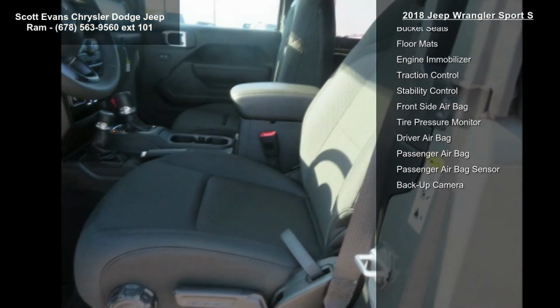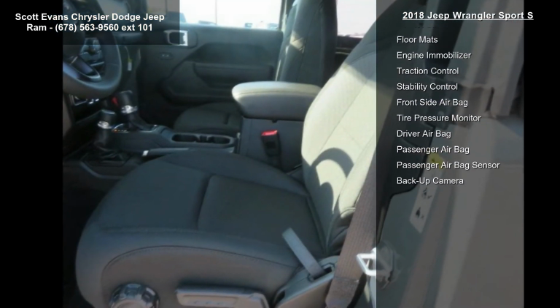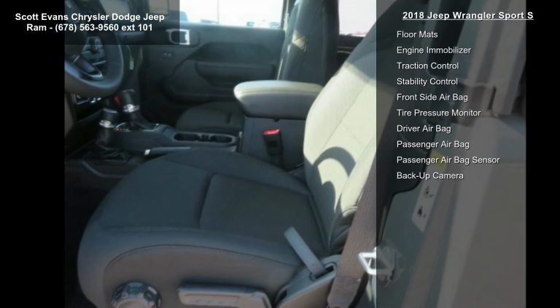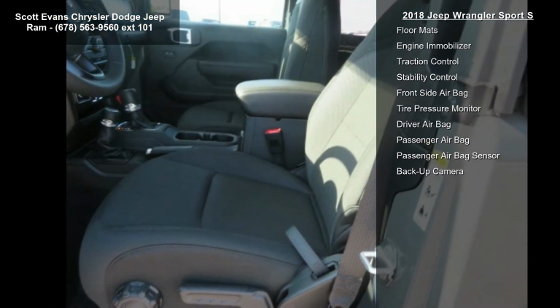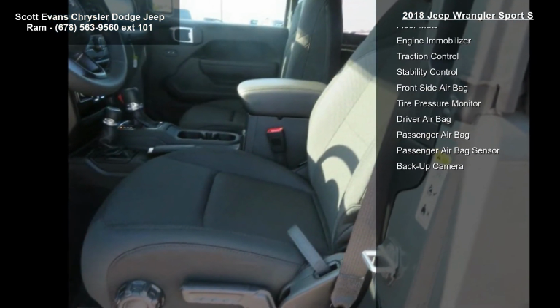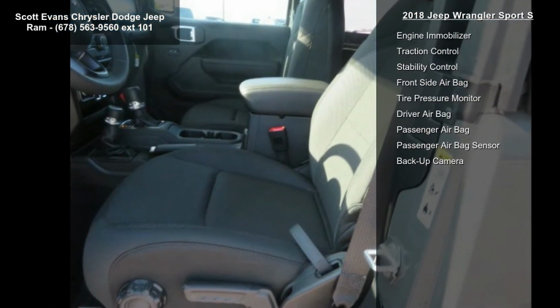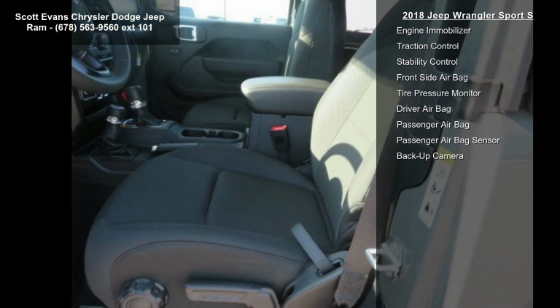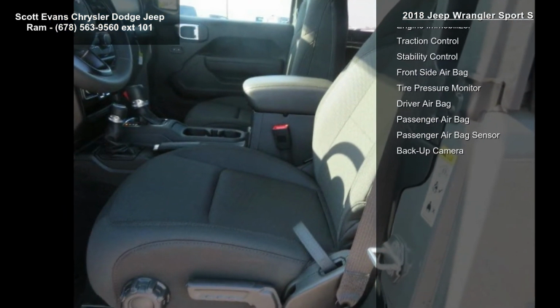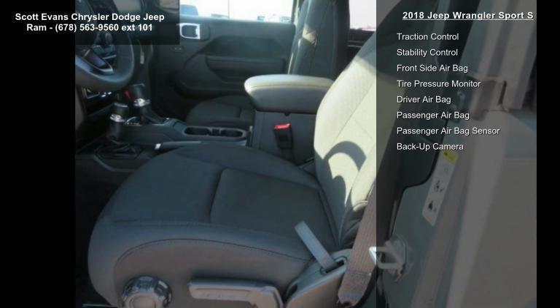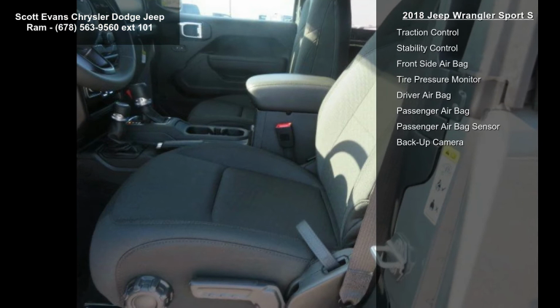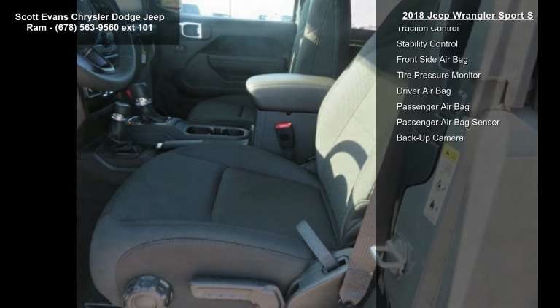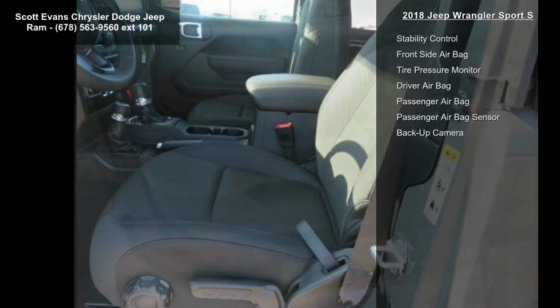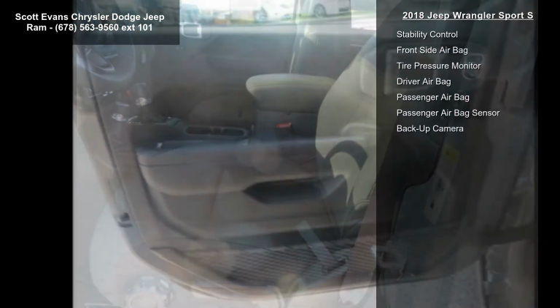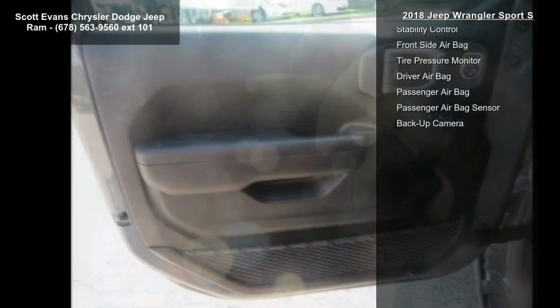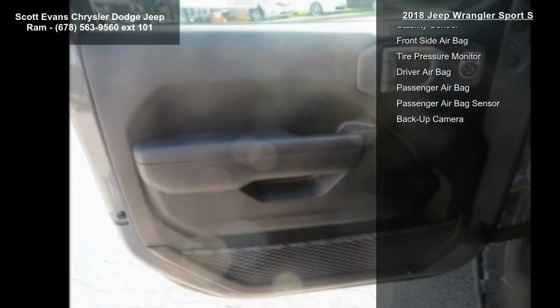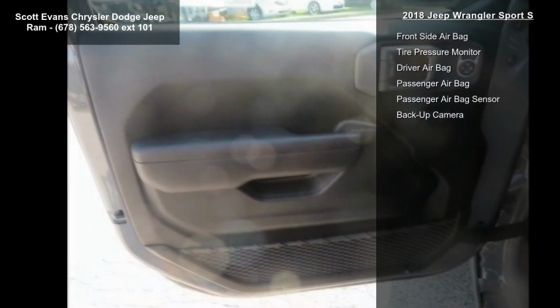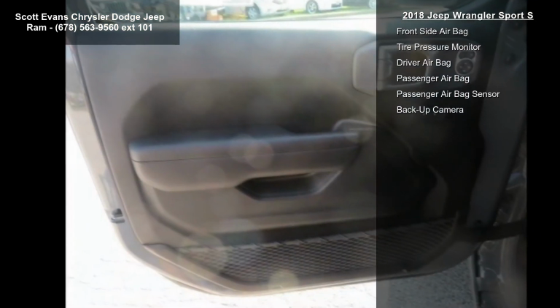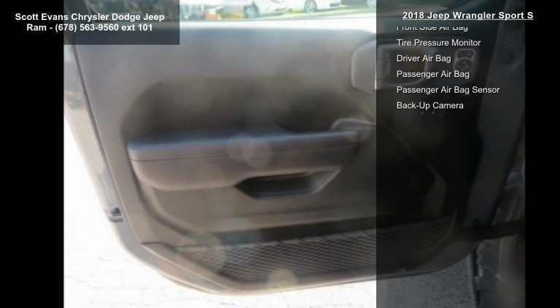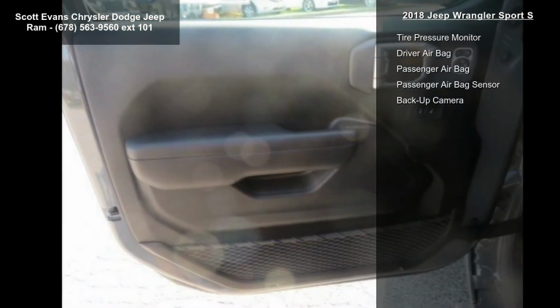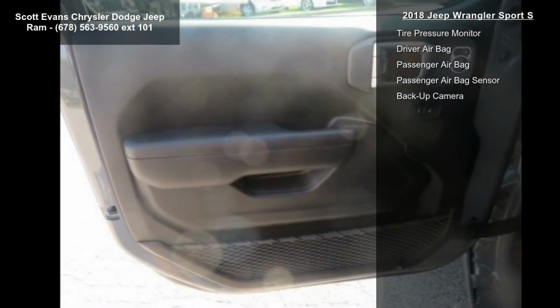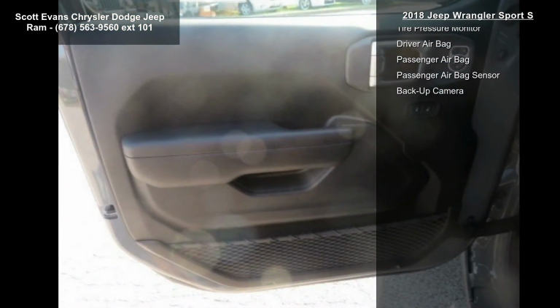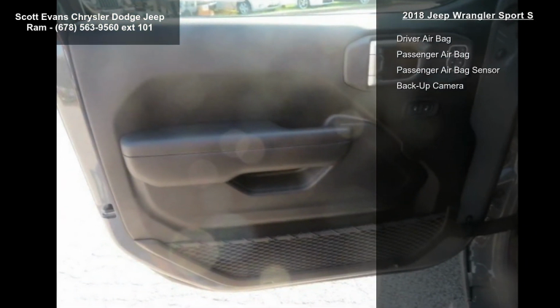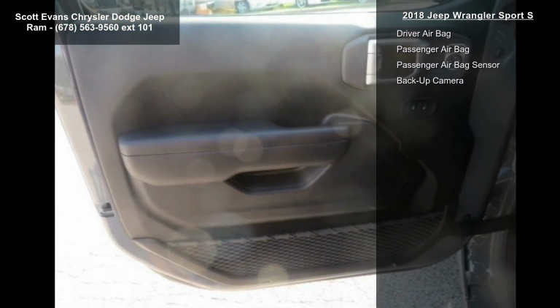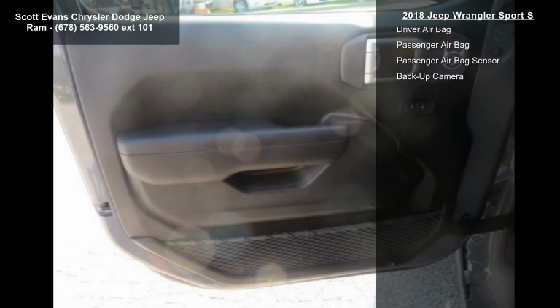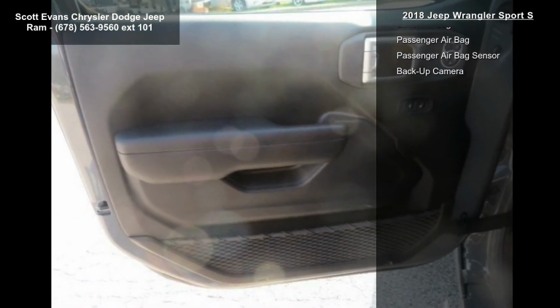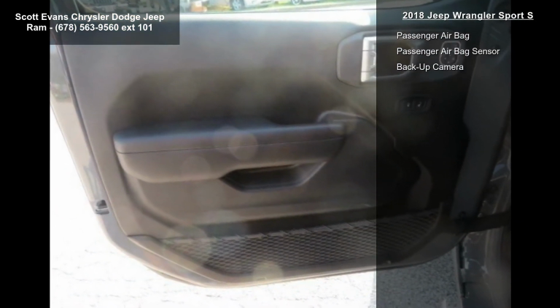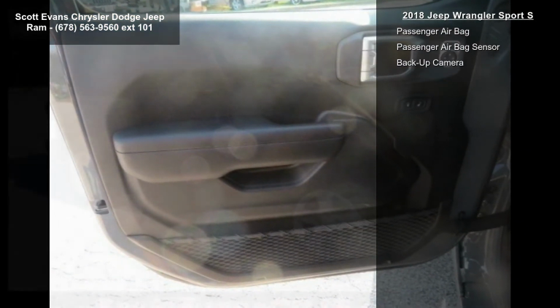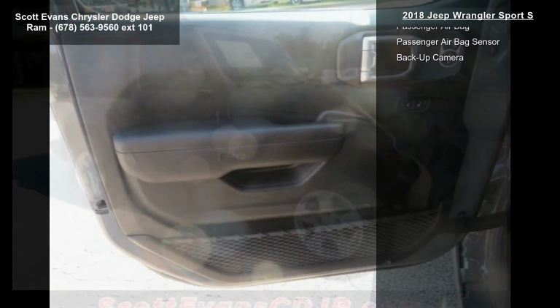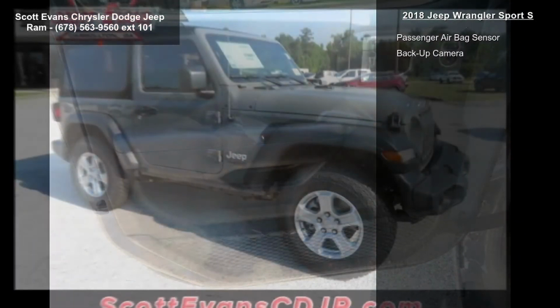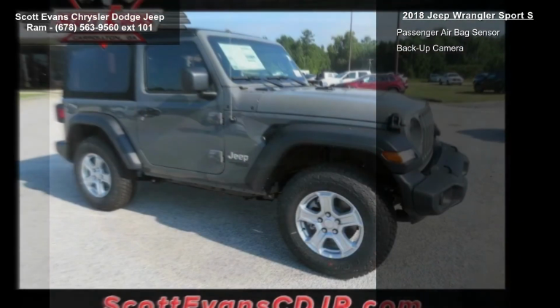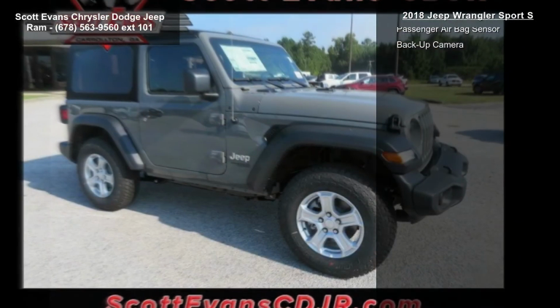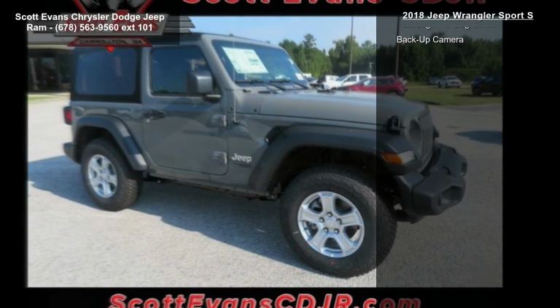Engine: 2.0L 4-cylinder HCDI turbo e-torque. Transmission: 8-speed automatic 850RE.